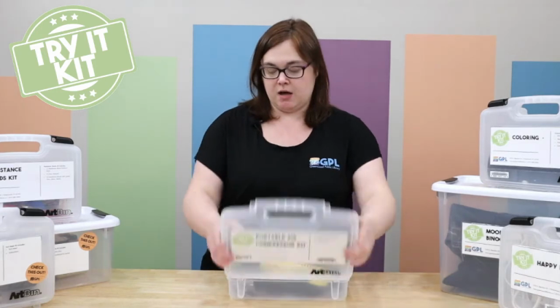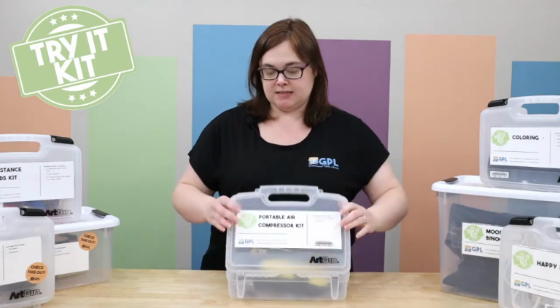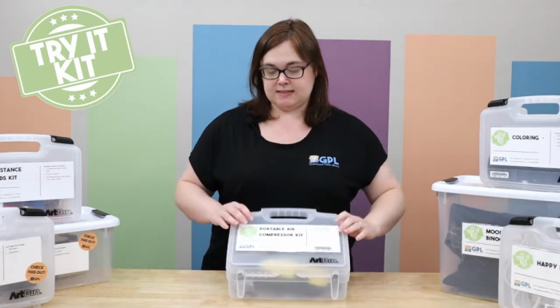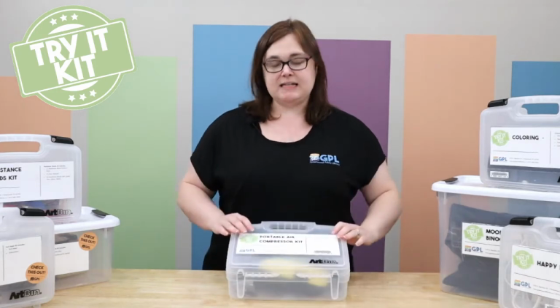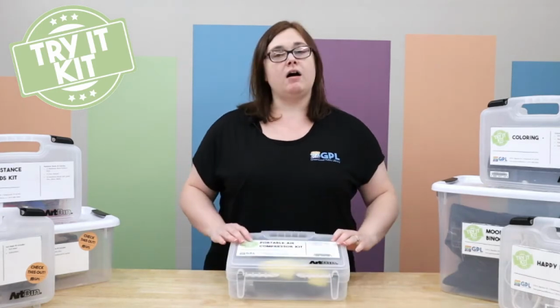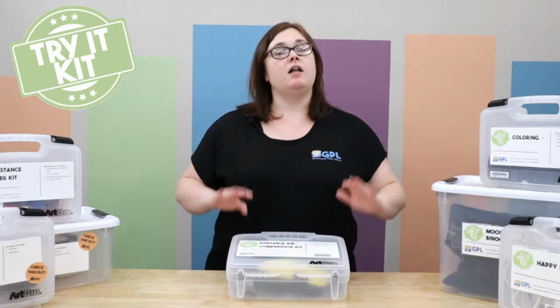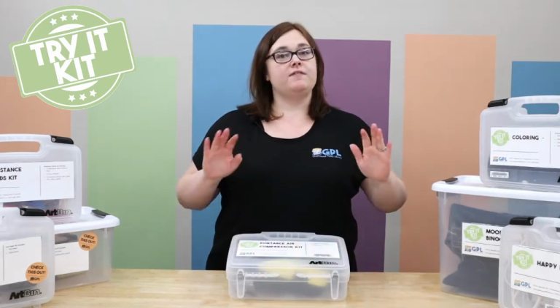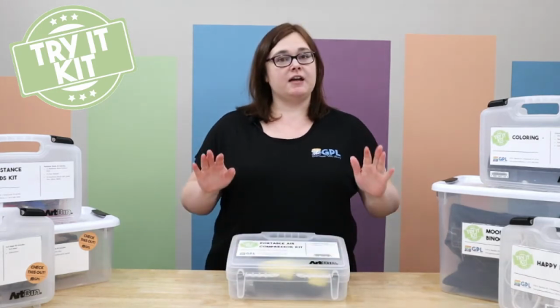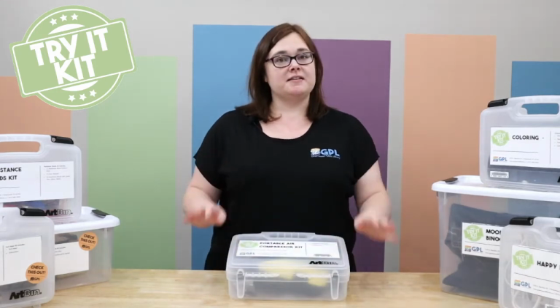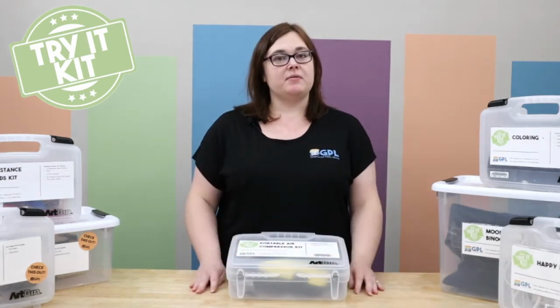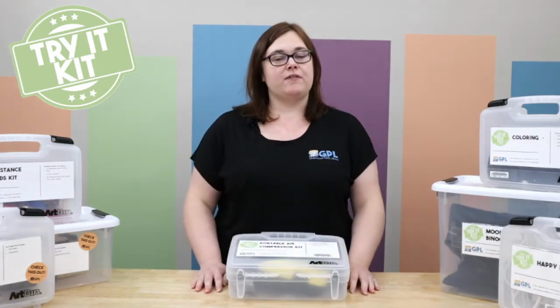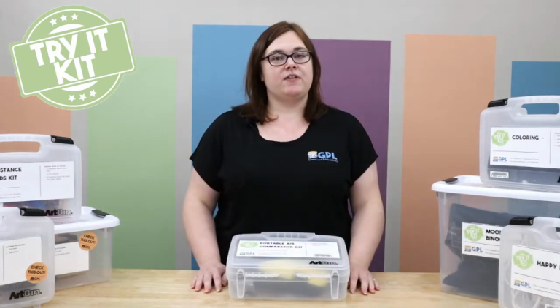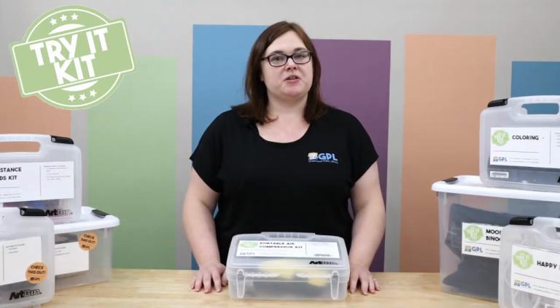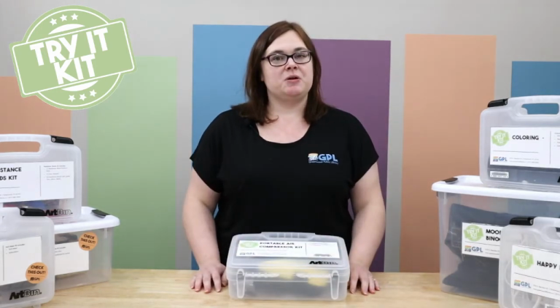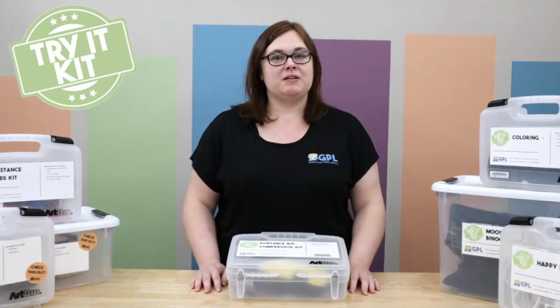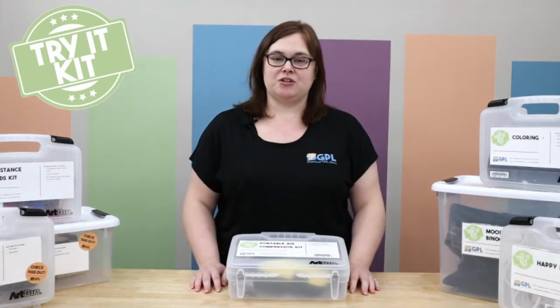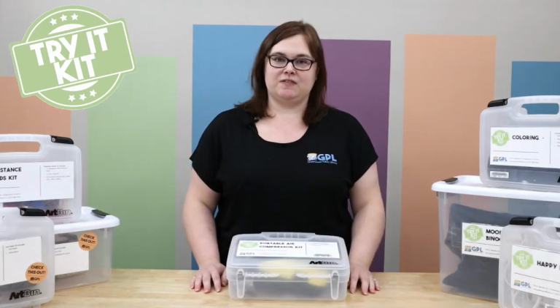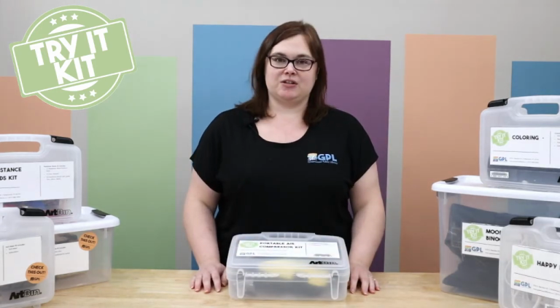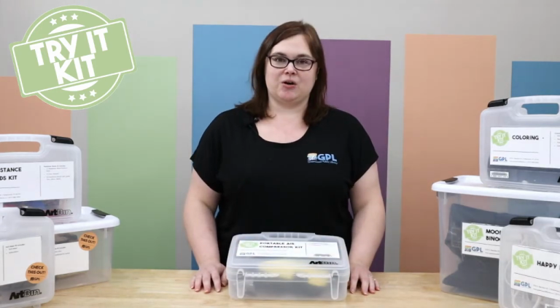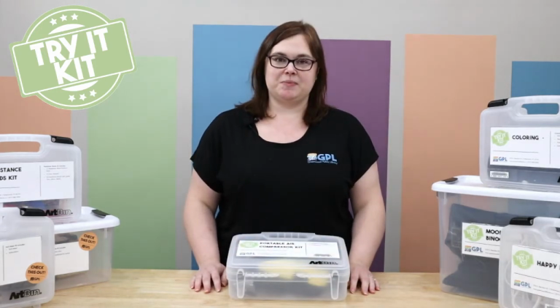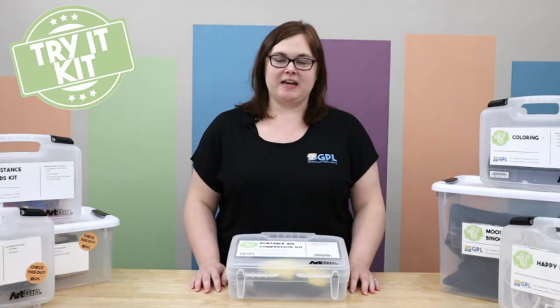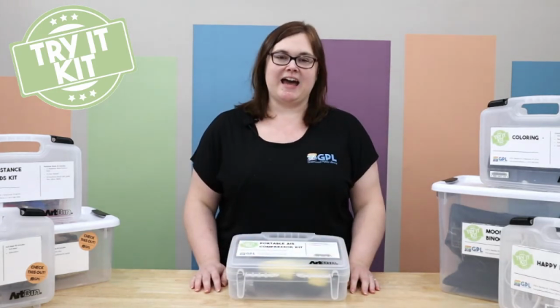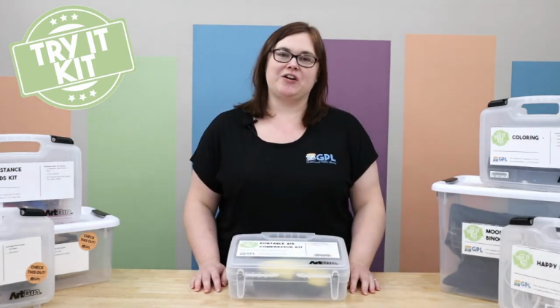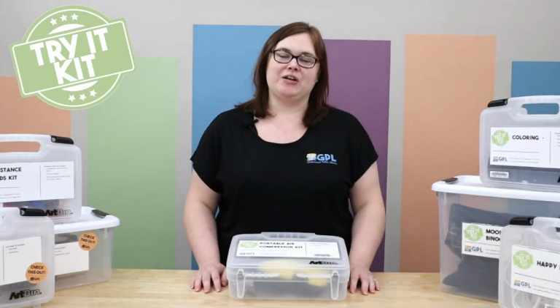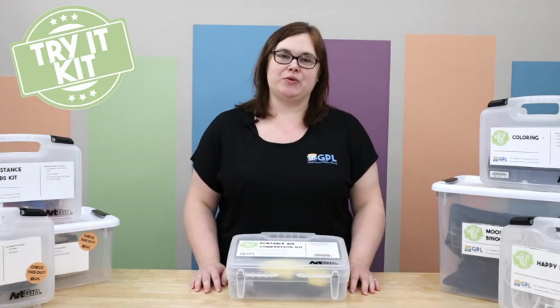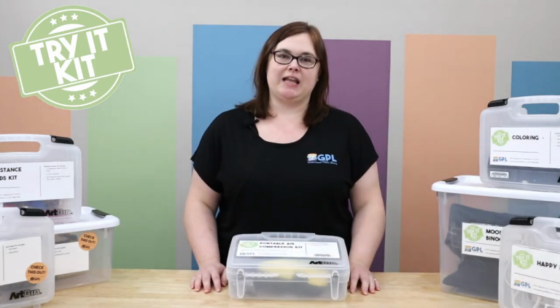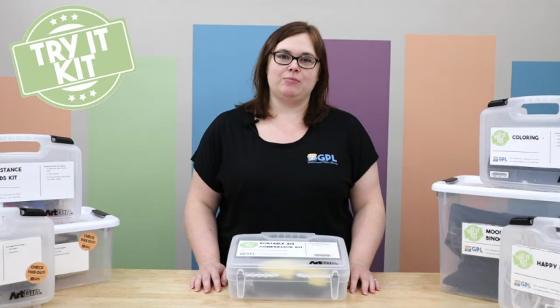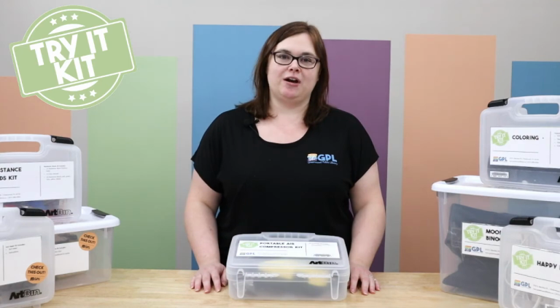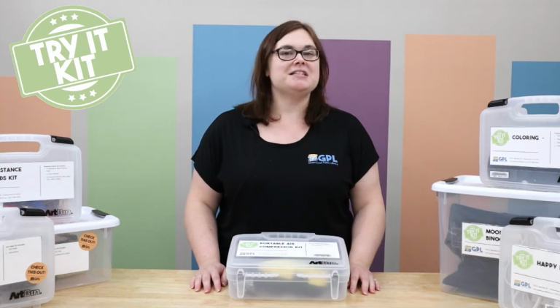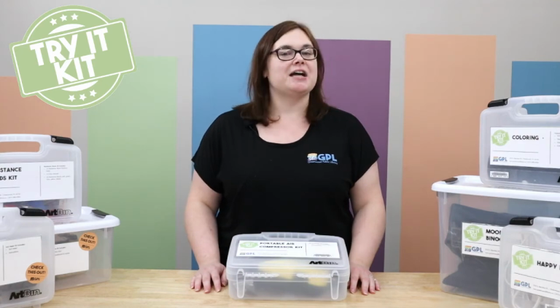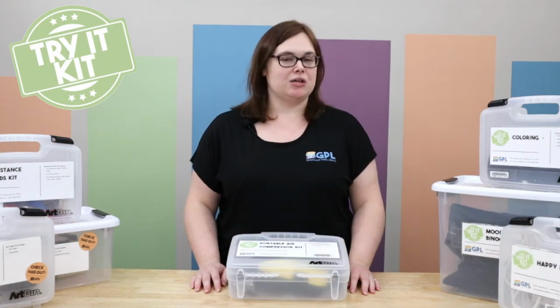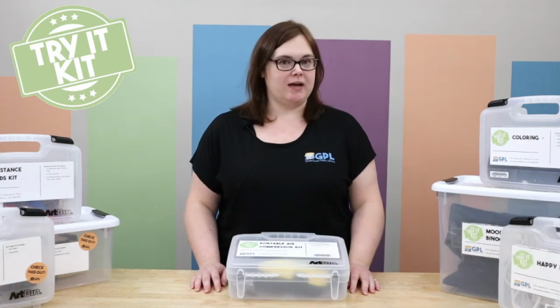To see all of our kits that we have available, be sure to visit our website at greenwoodlibrary.us.